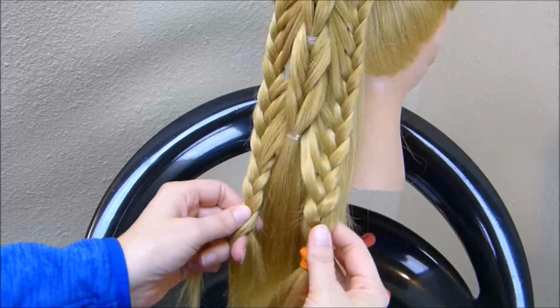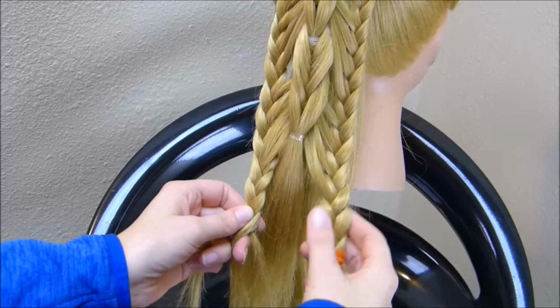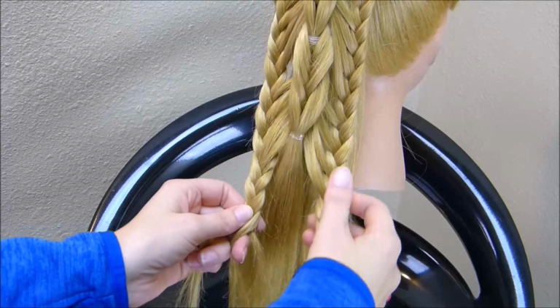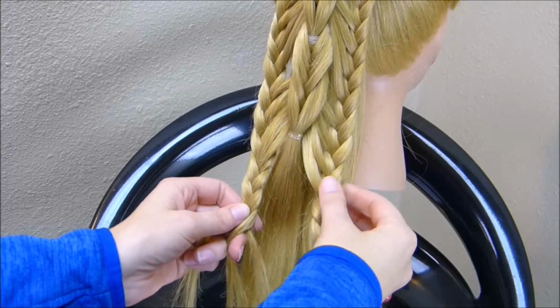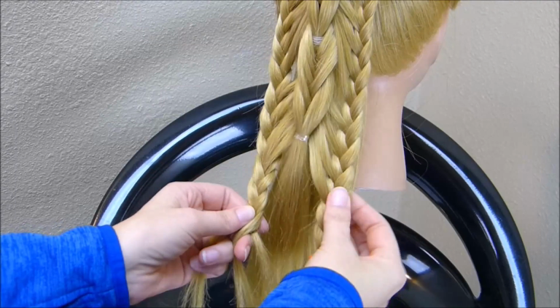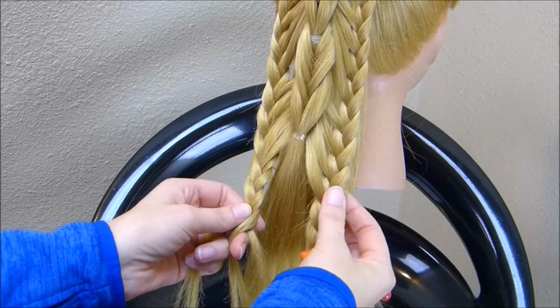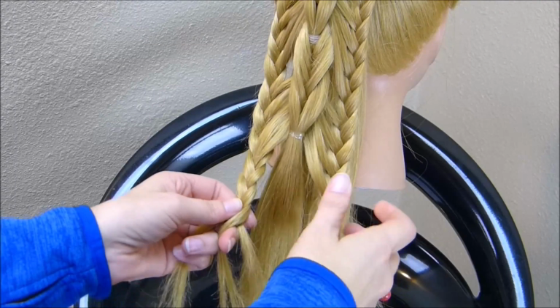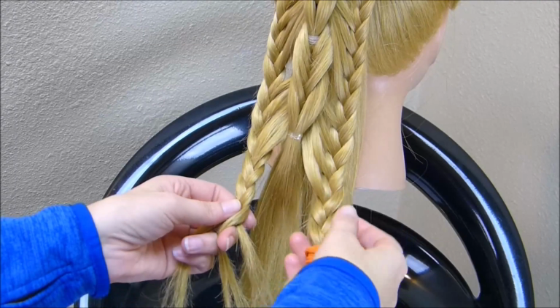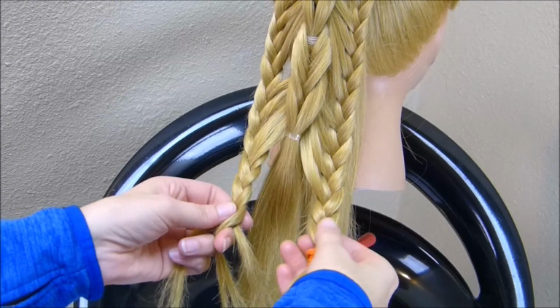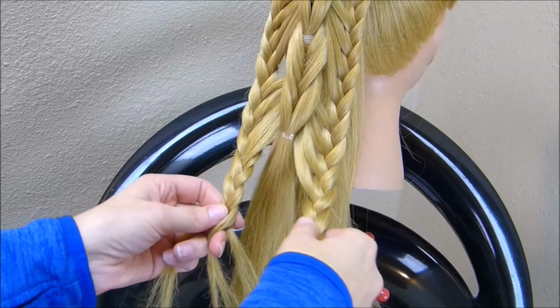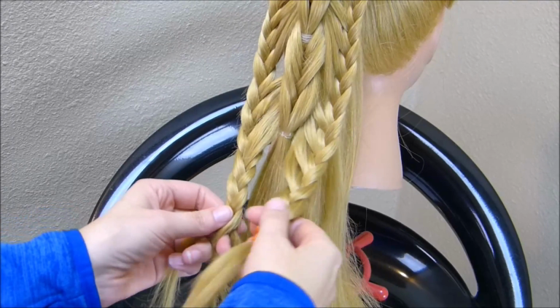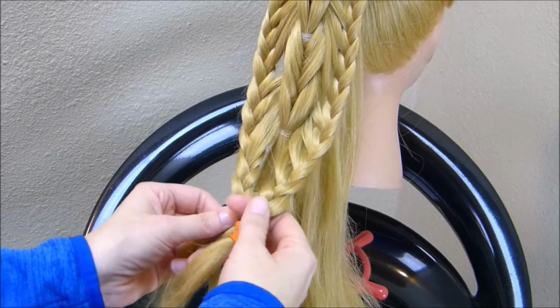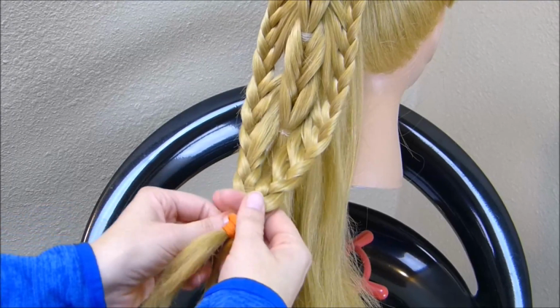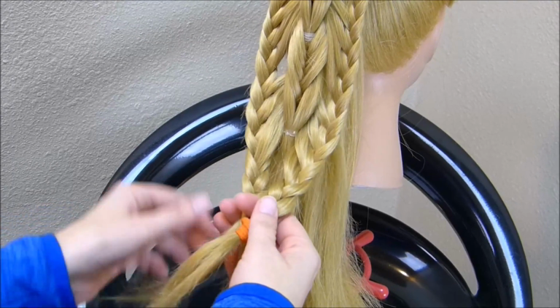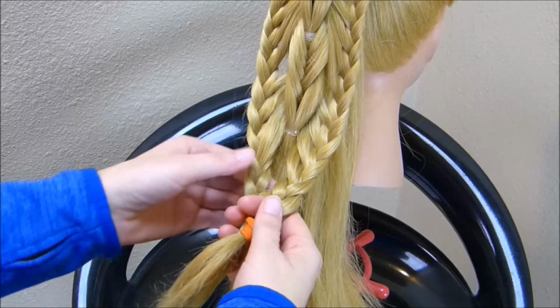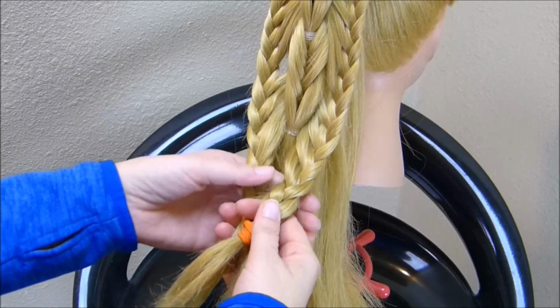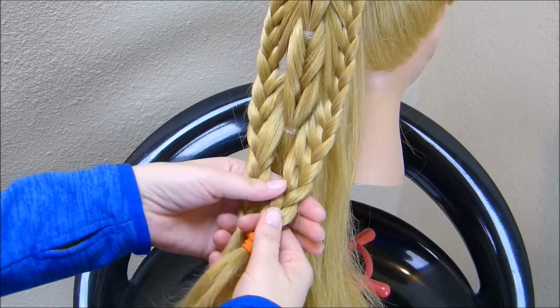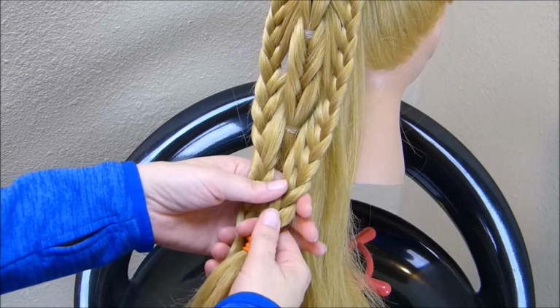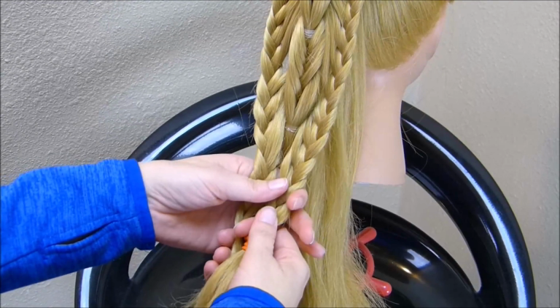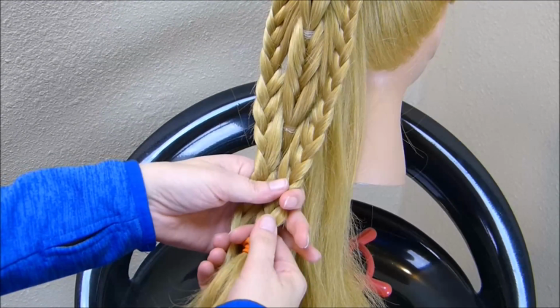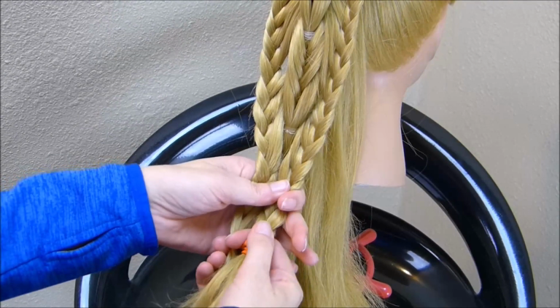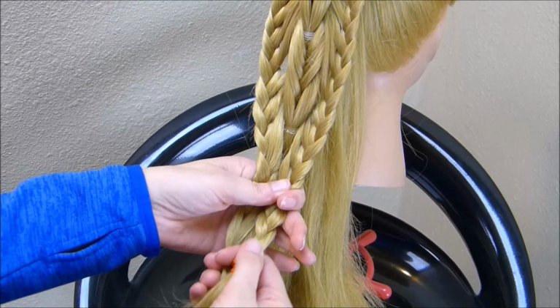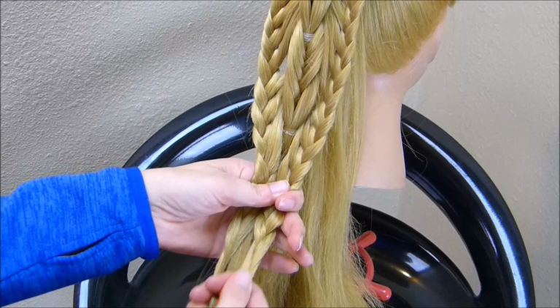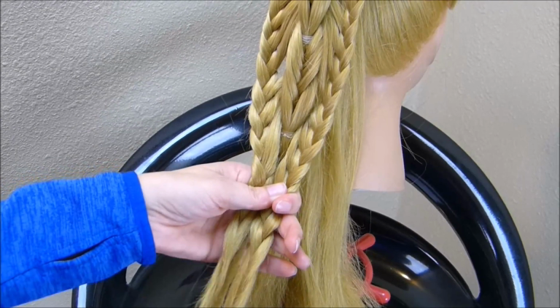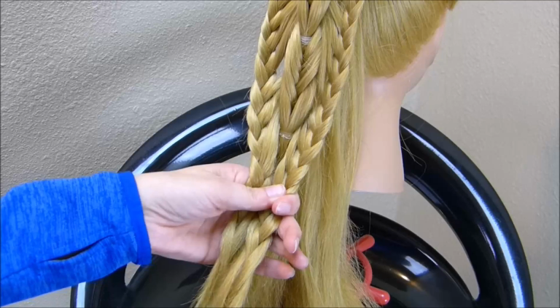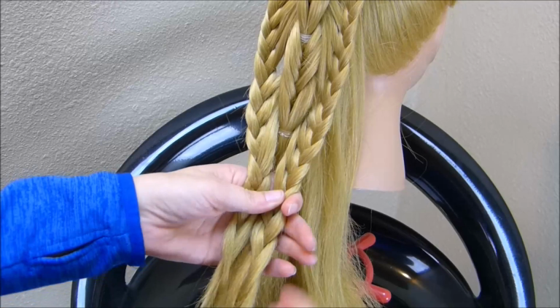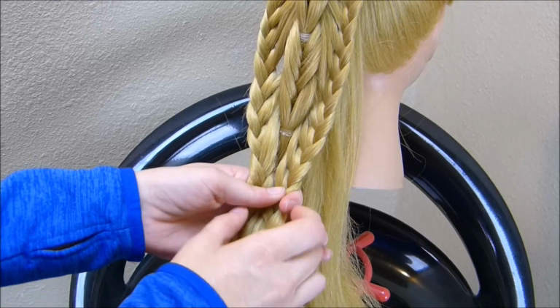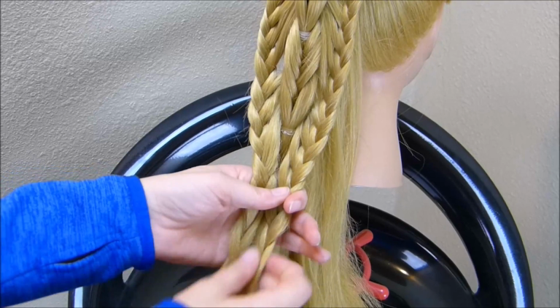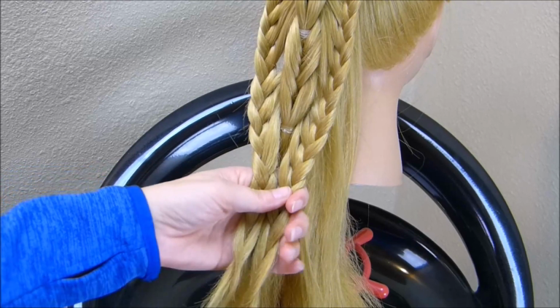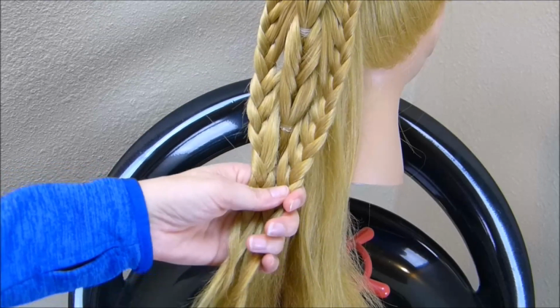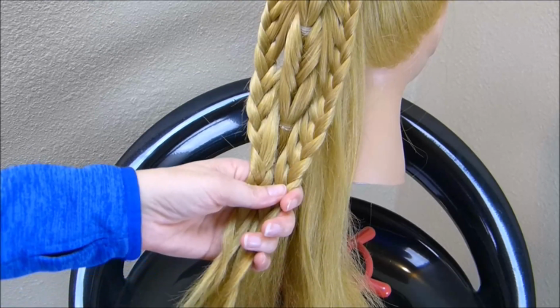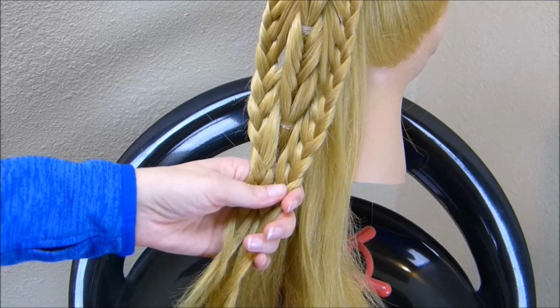Now that we have everything braided in, for the last step we're just going to tie these two braids together here at the bottom.